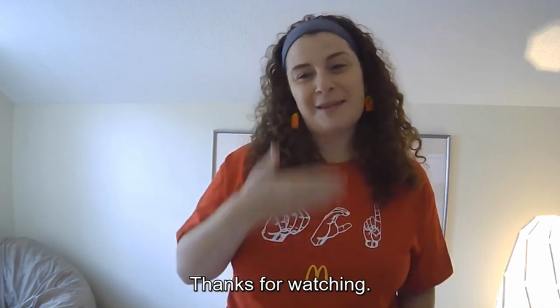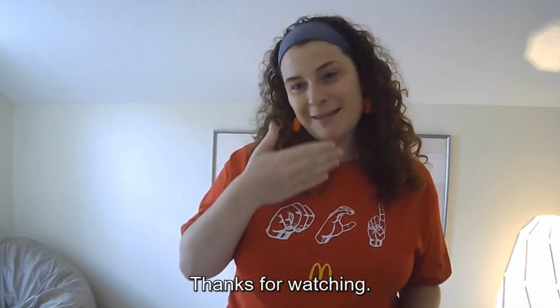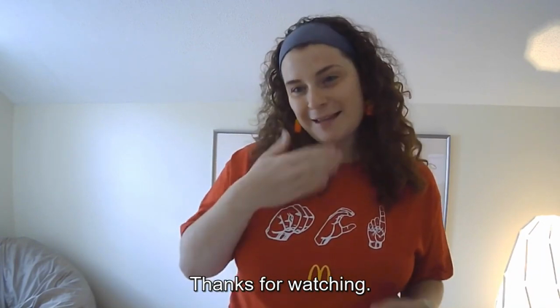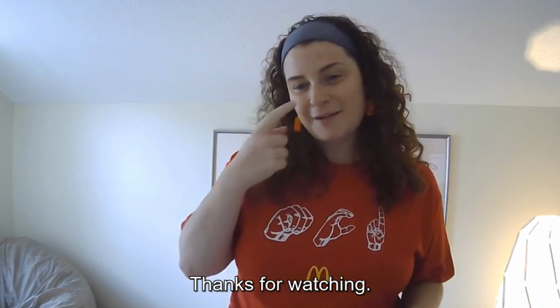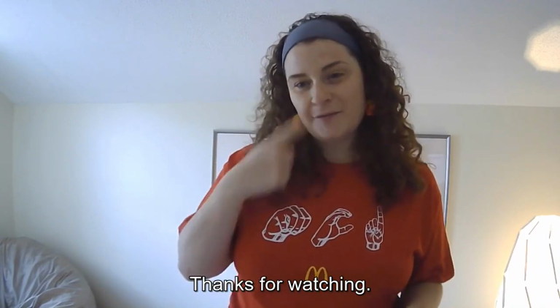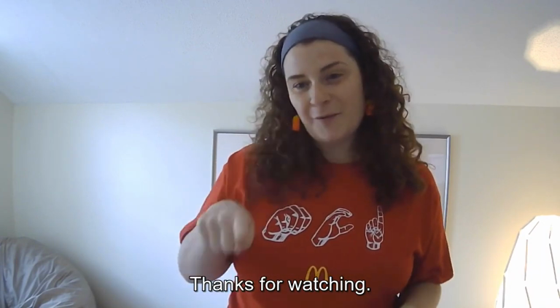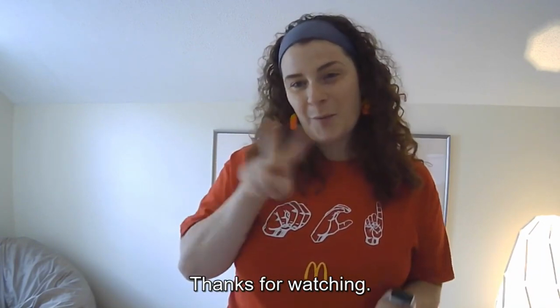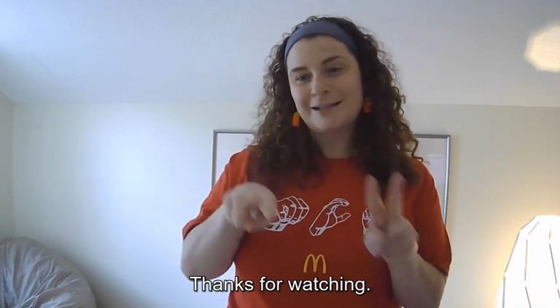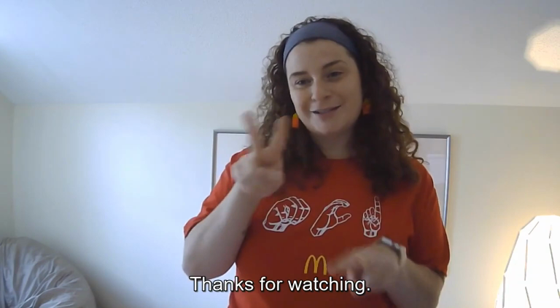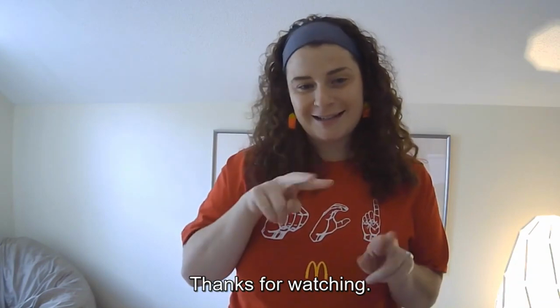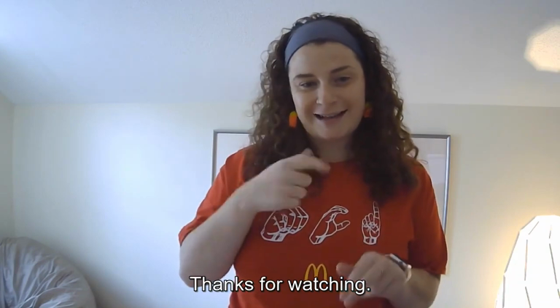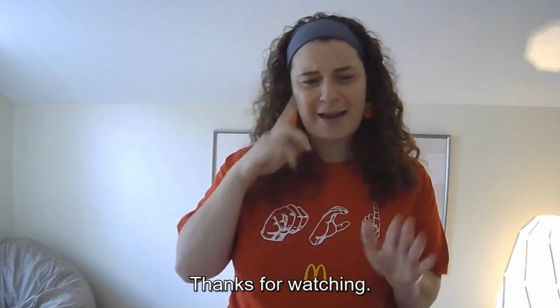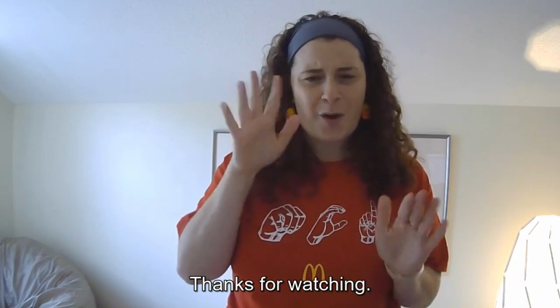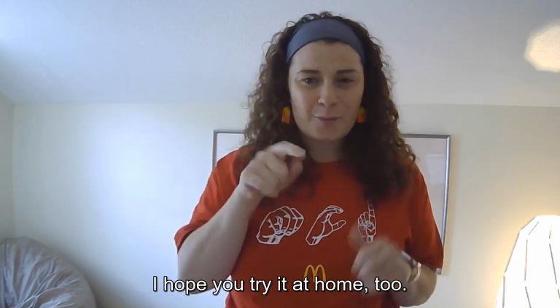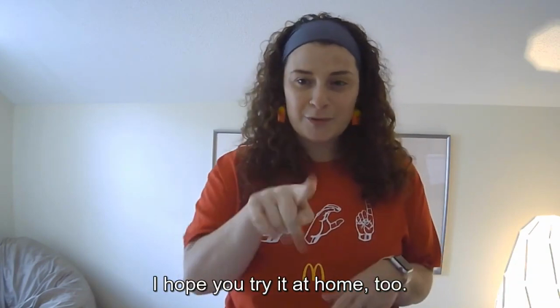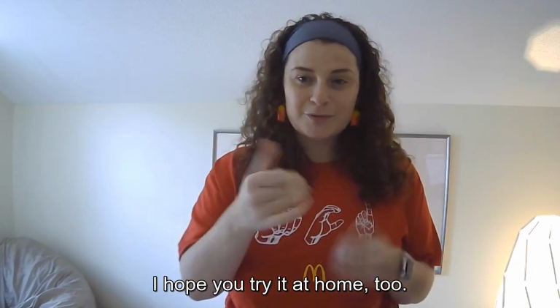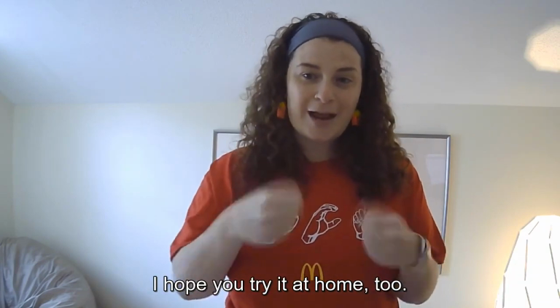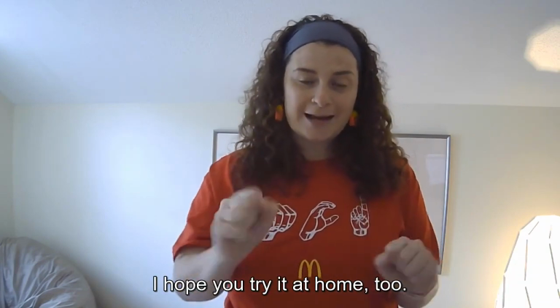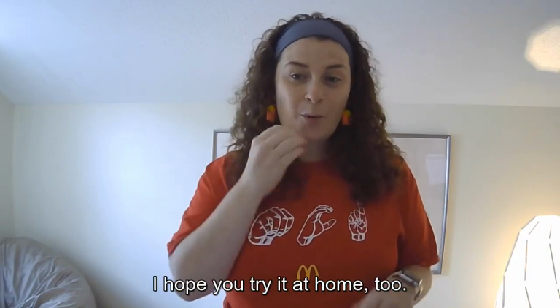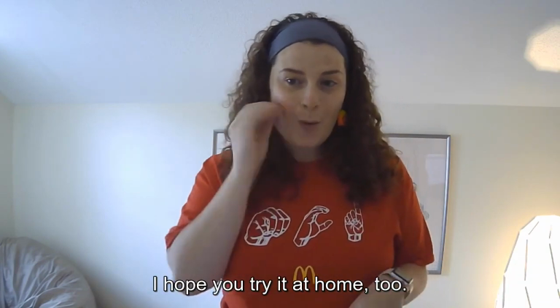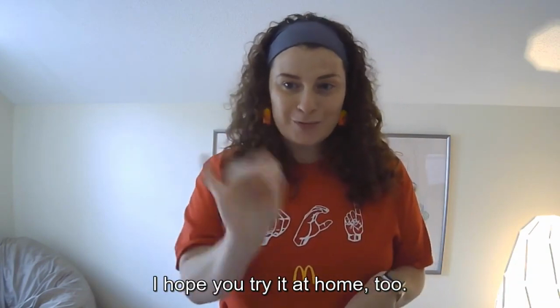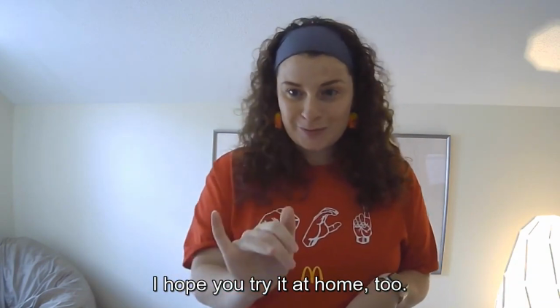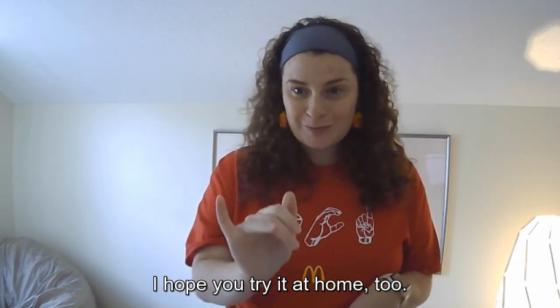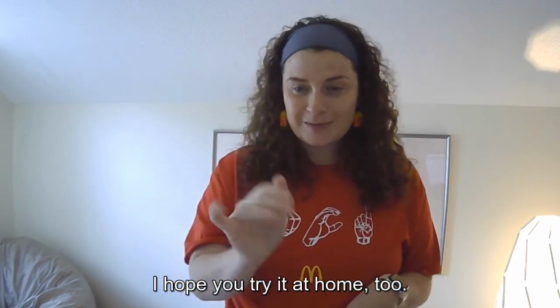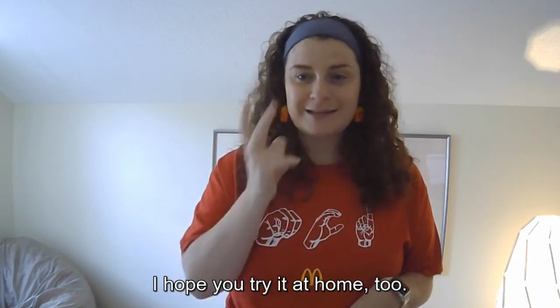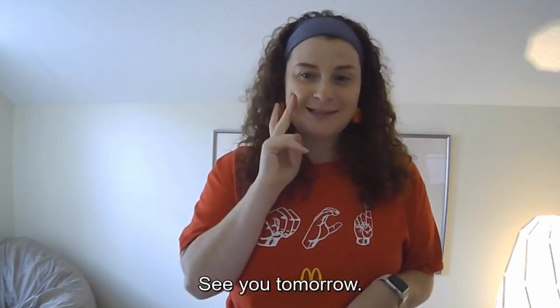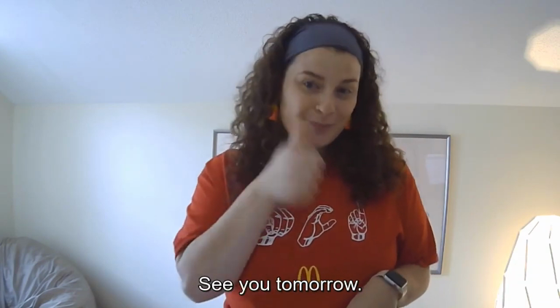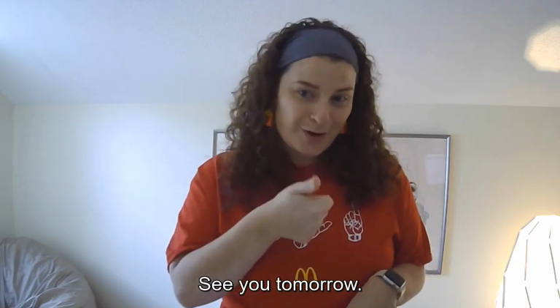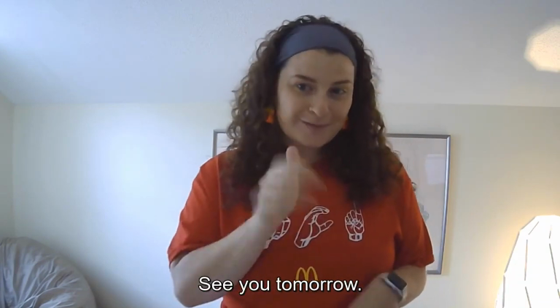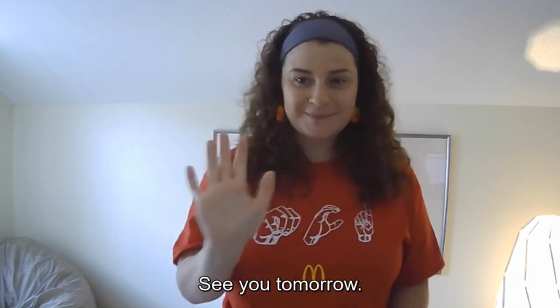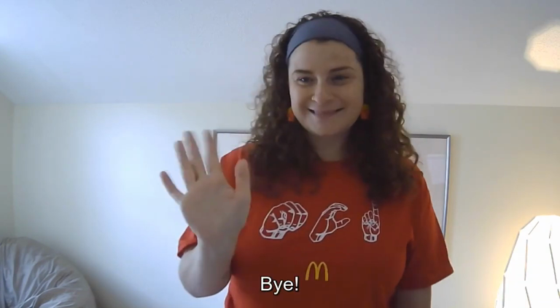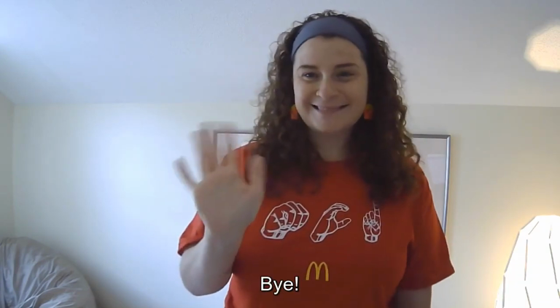Thank you for watching. I hope you try it at home too. See you tomorrow. Bye.